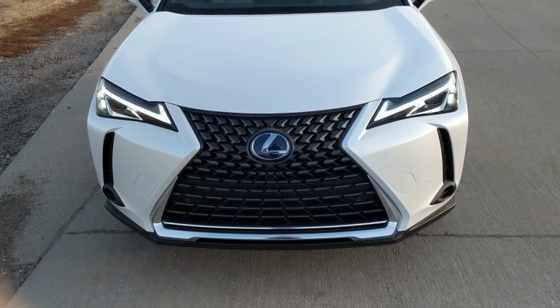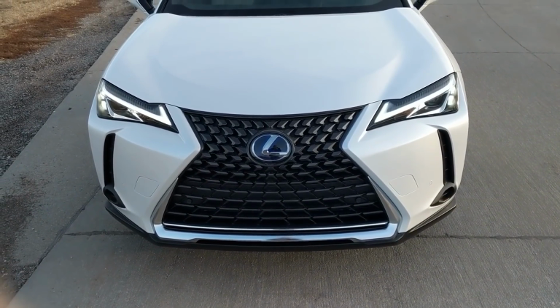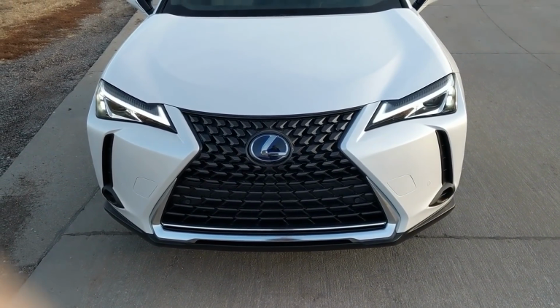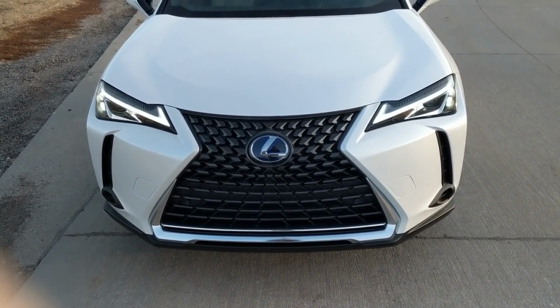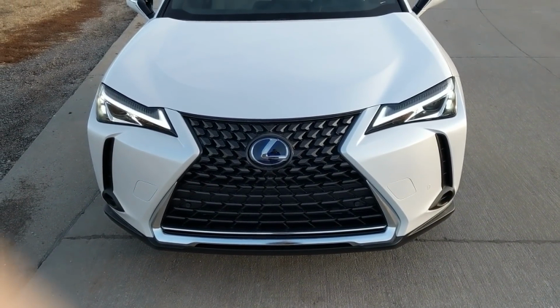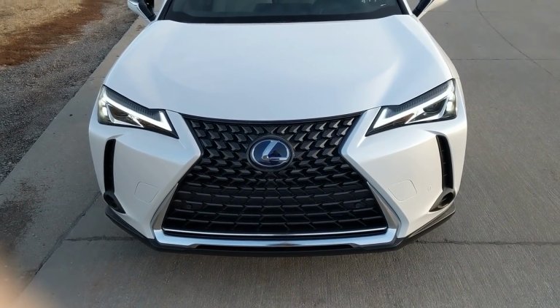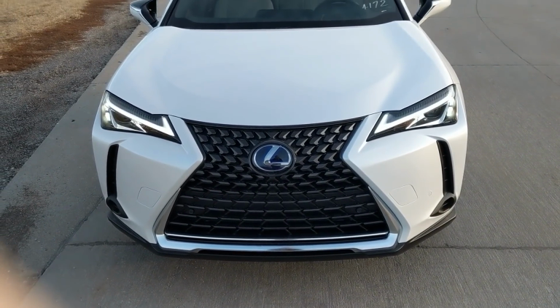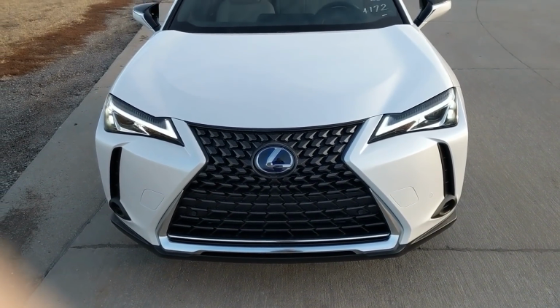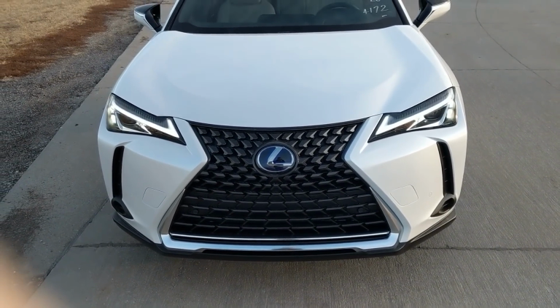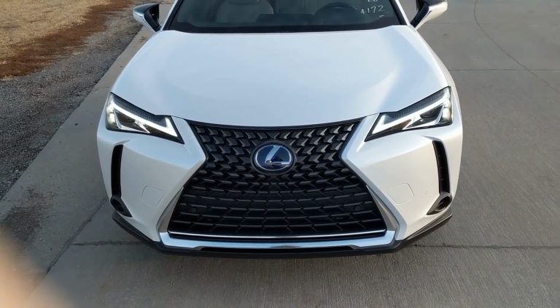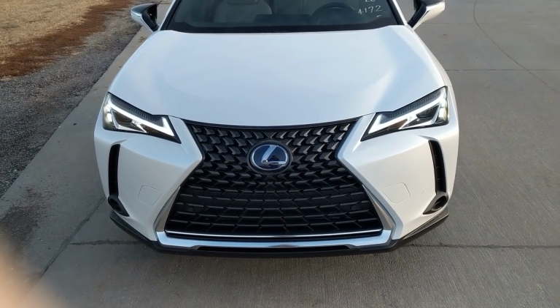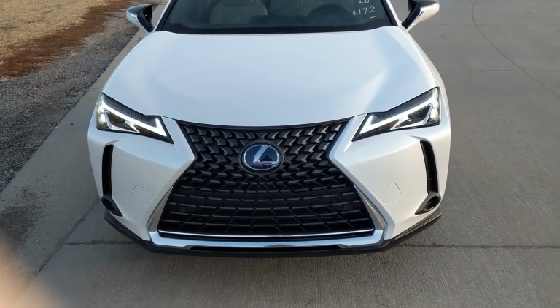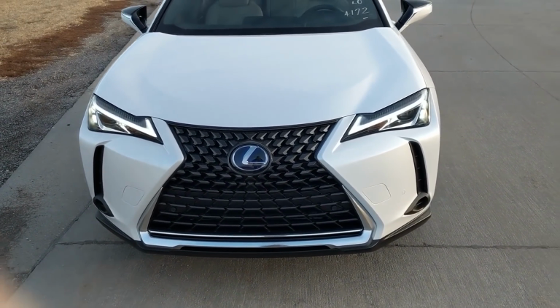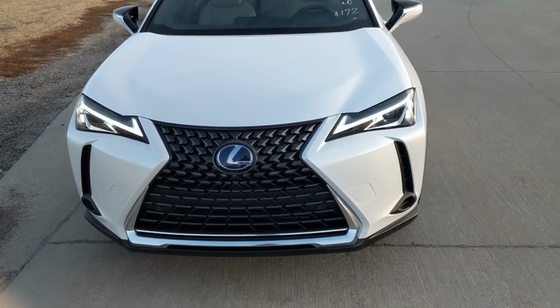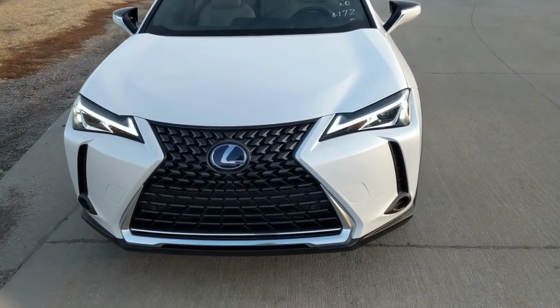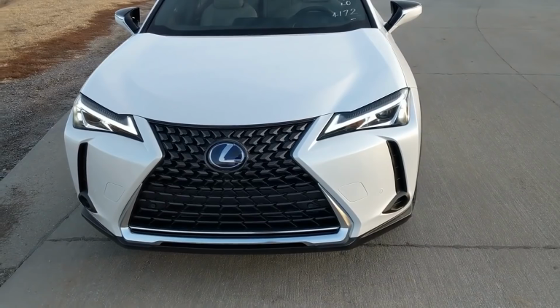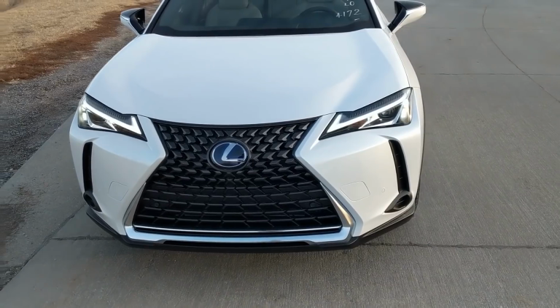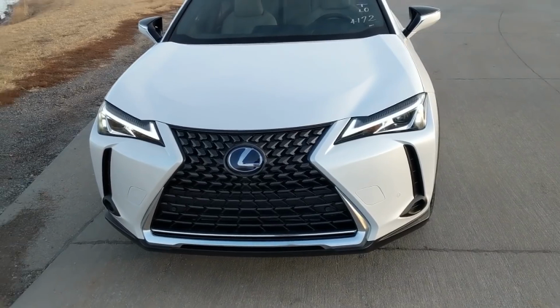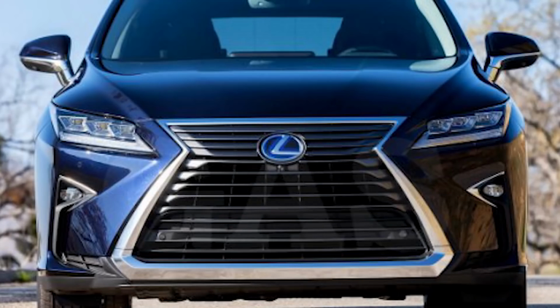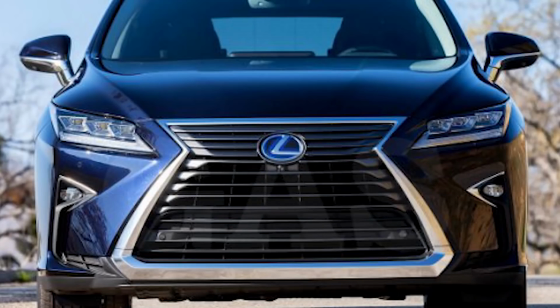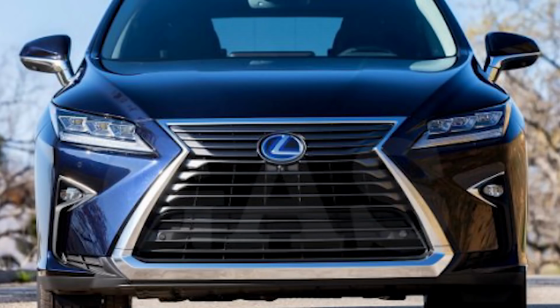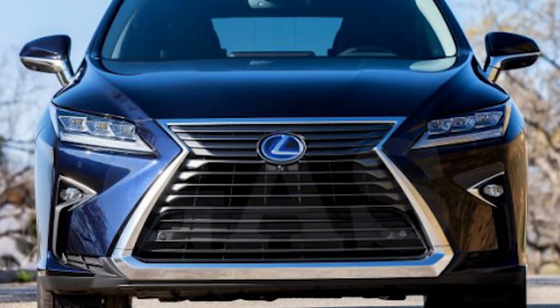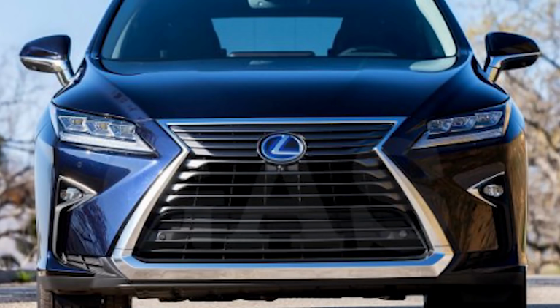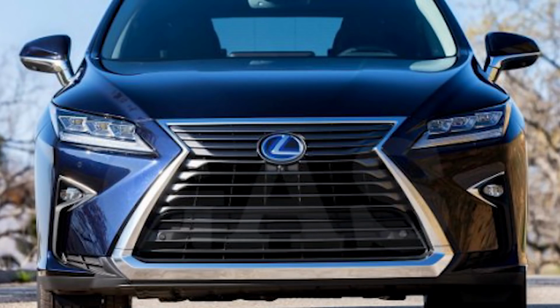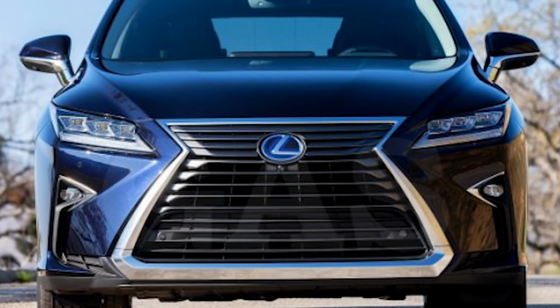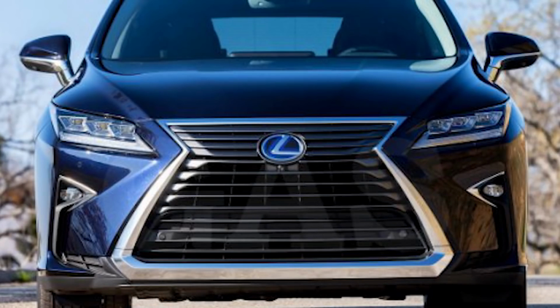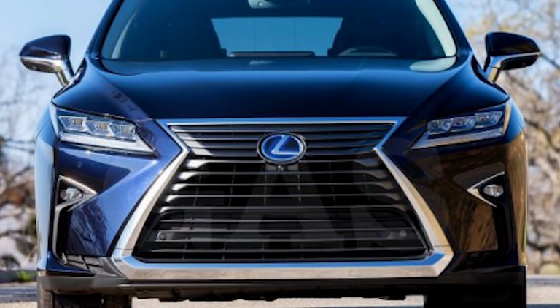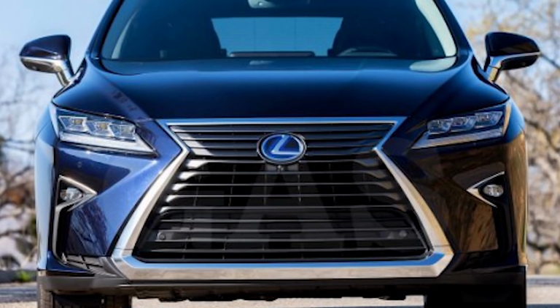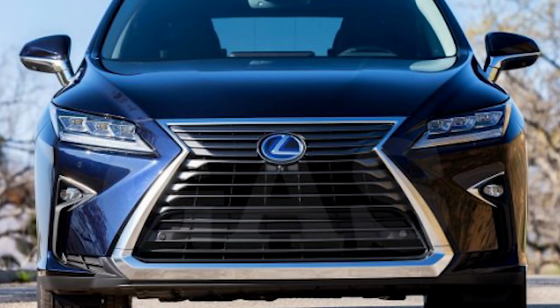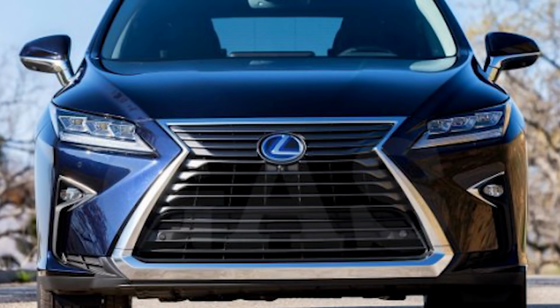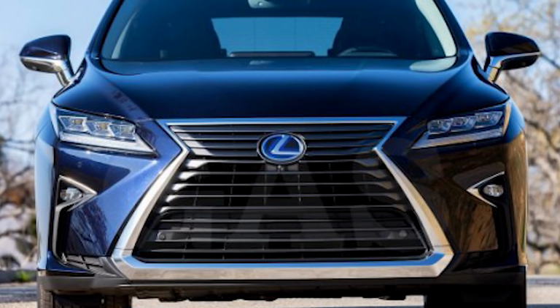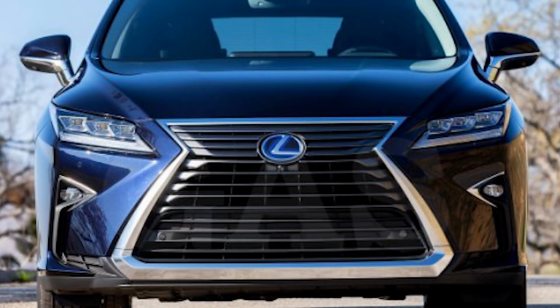This is your normal chrome down here, which I think is just the right amount. Sometimes Lexus can overdo that with the amount of chrome on their vehicles, especially this beautiful spindle grille. If you have too much chrome on it, like in the RX non-F-Sport model, I think it doesn't look that great.